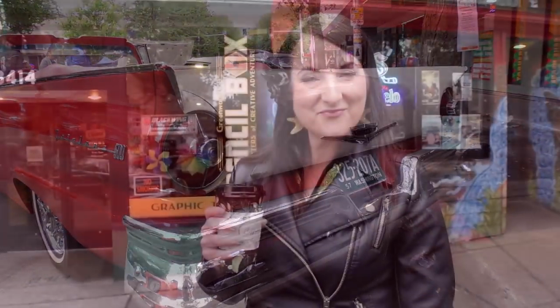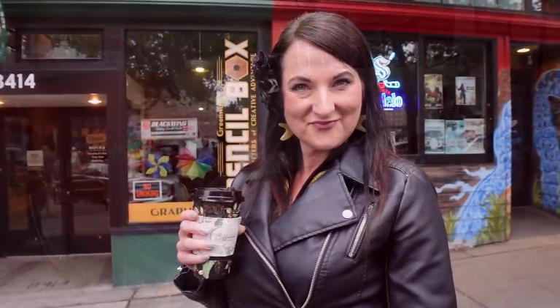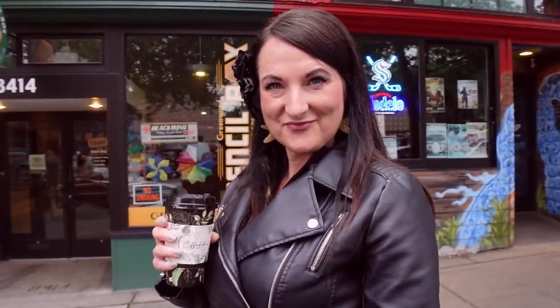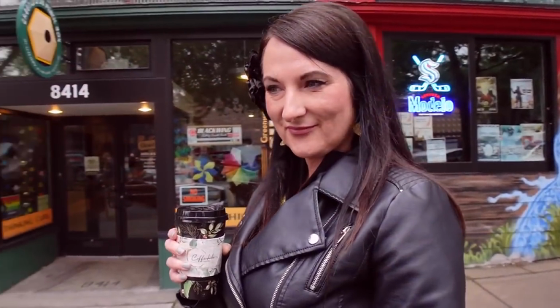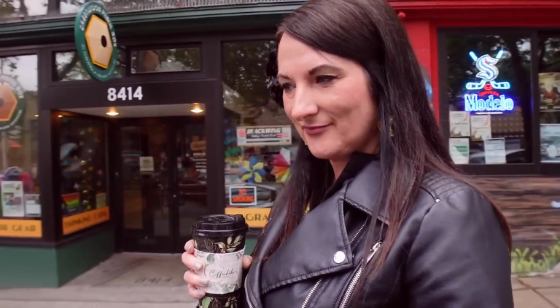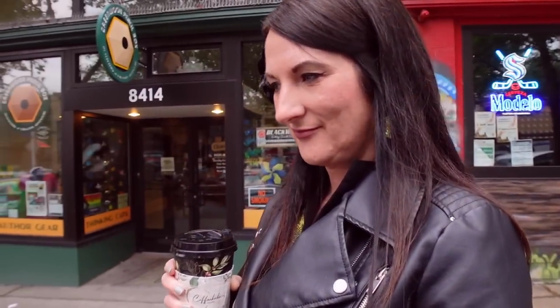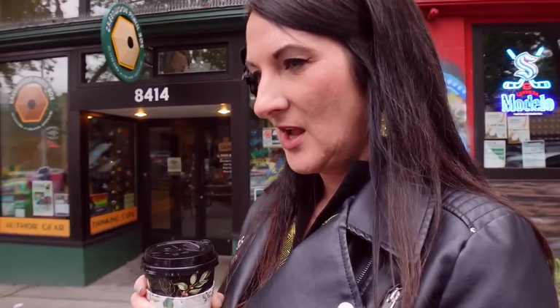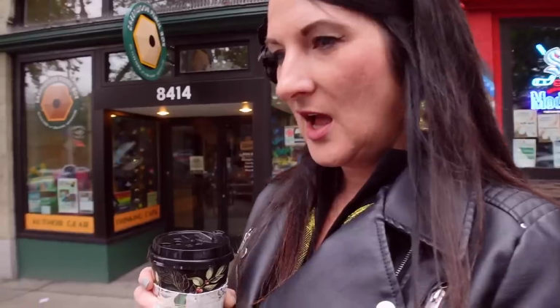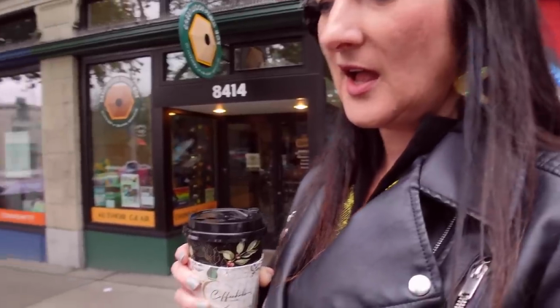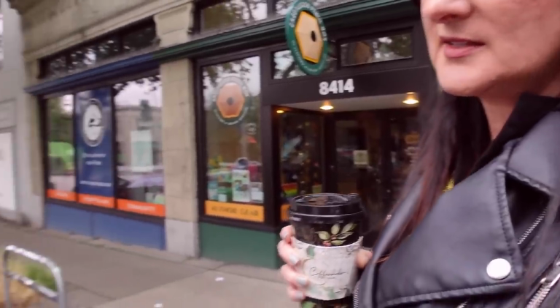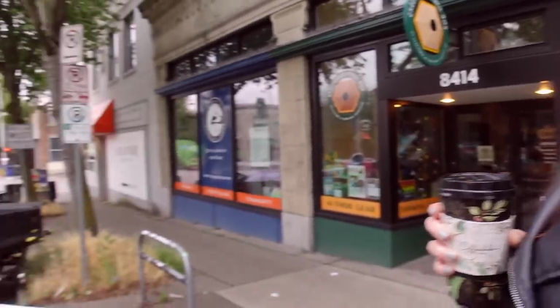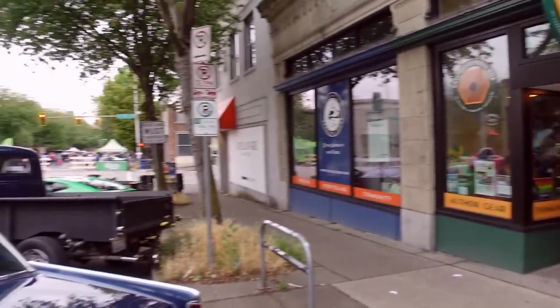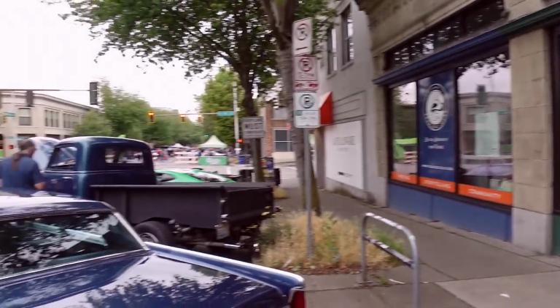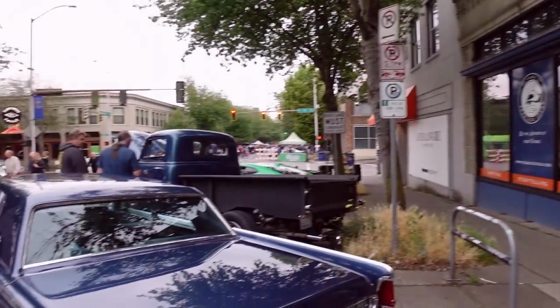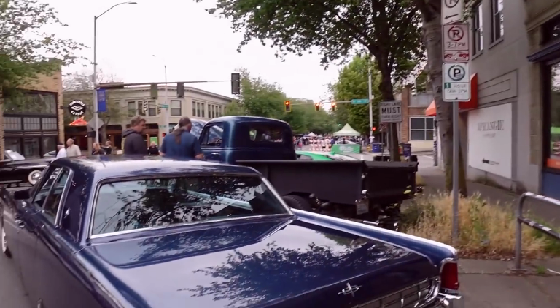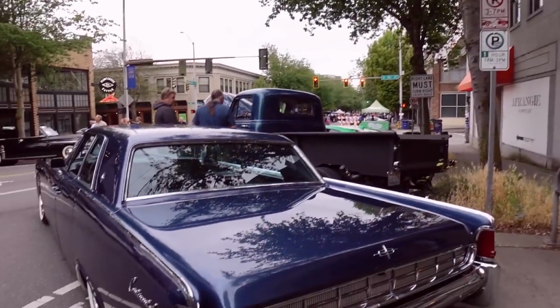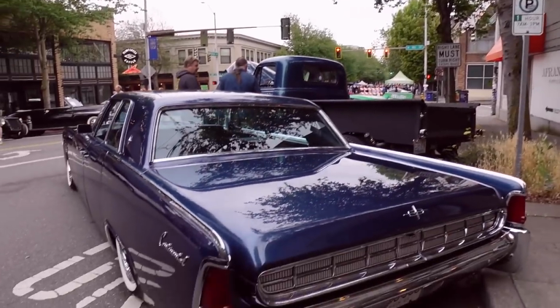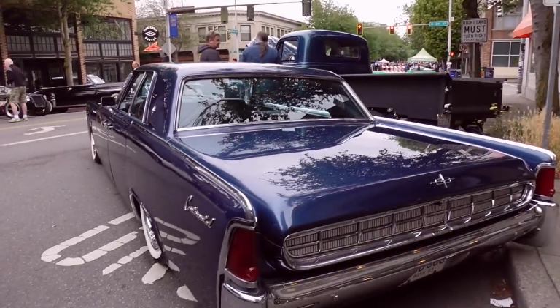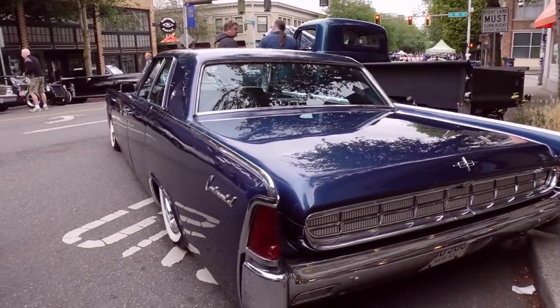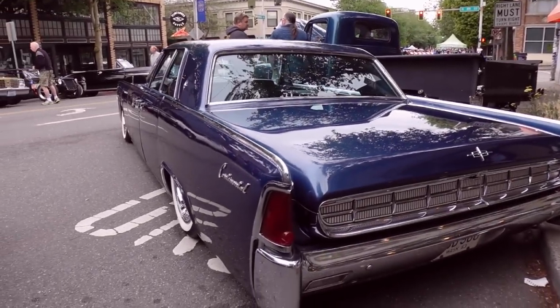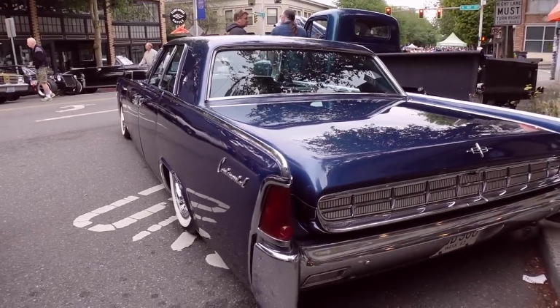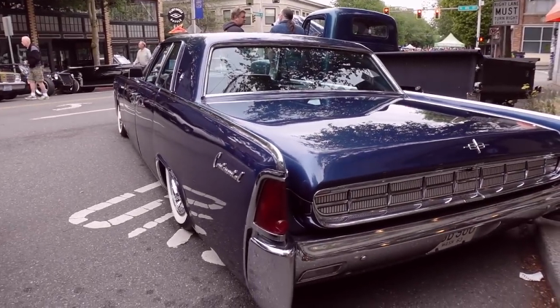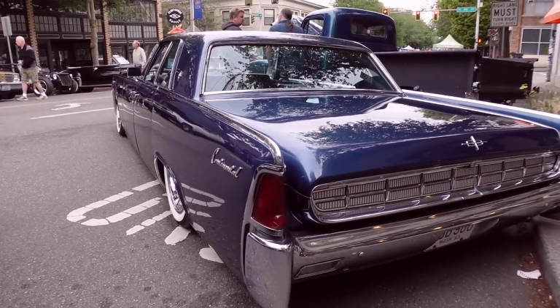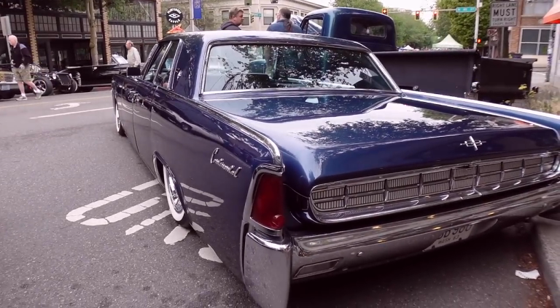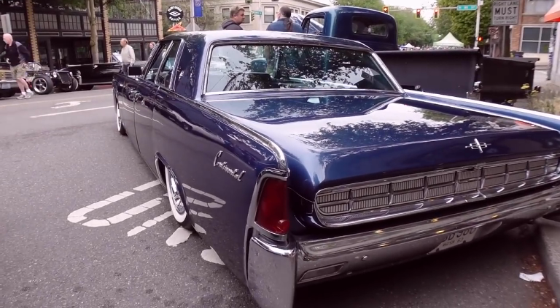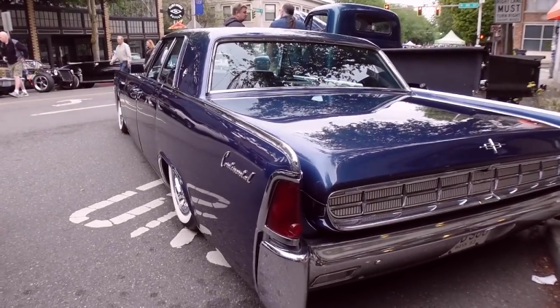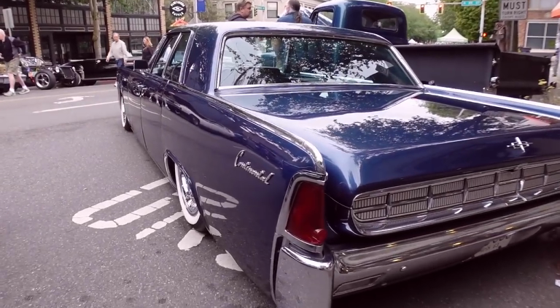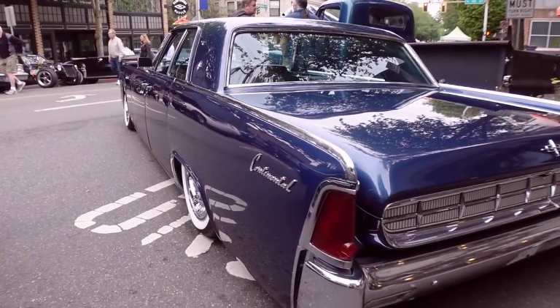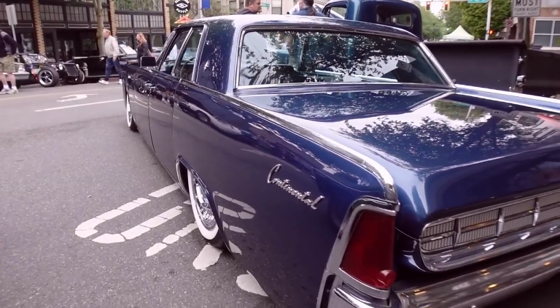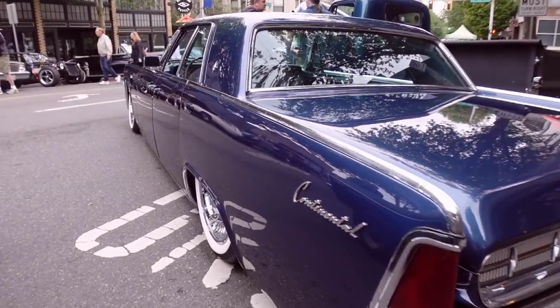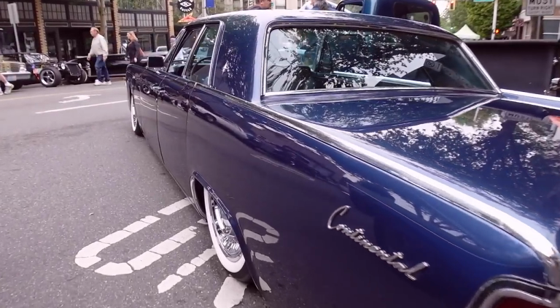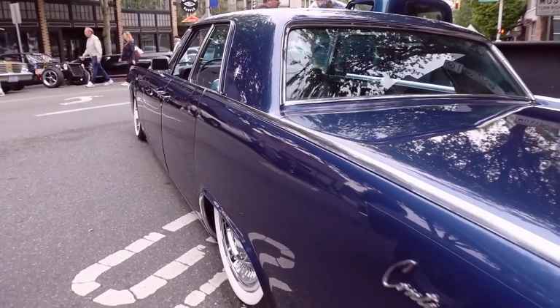Lola, did you find one of your favorite rides? I did — I'm always on the lookout. Lincoln Continental on airbags. She loves these cars.